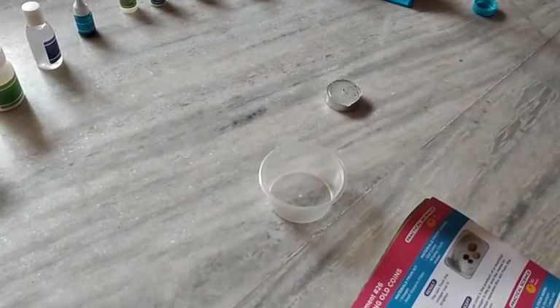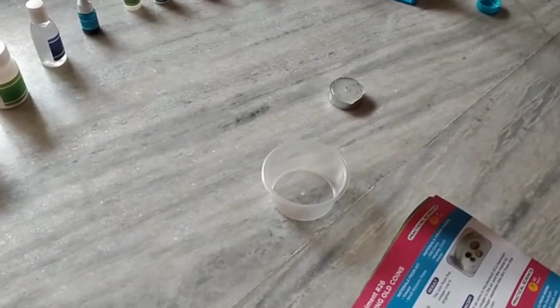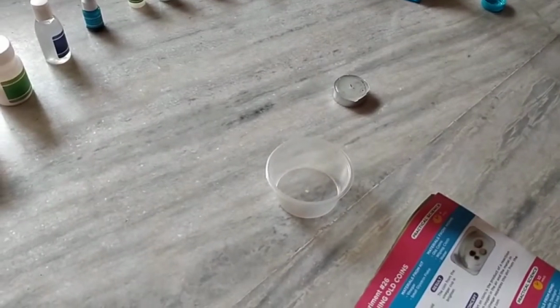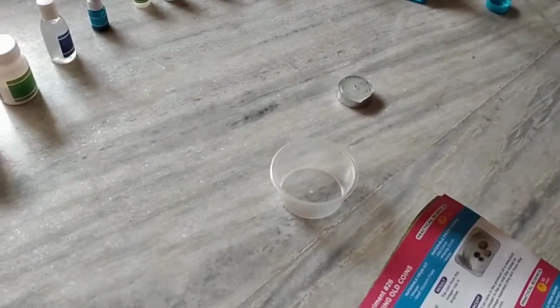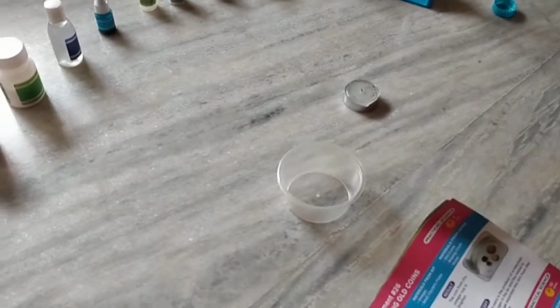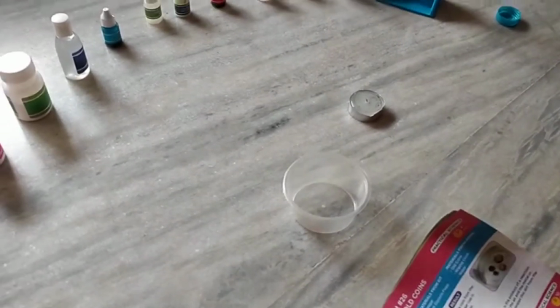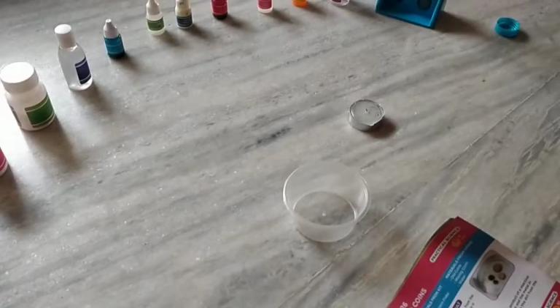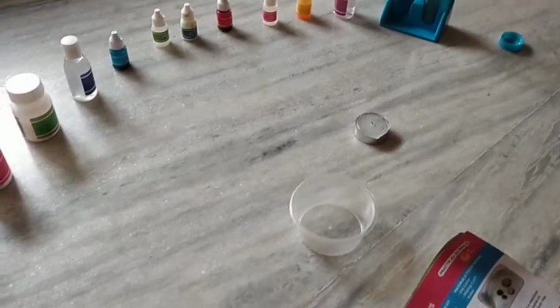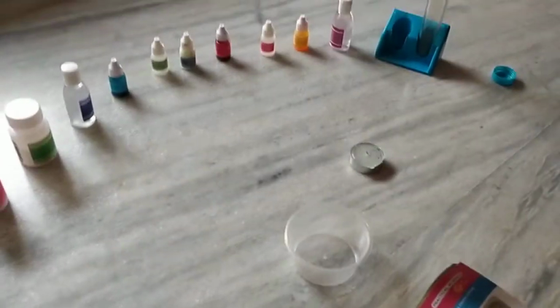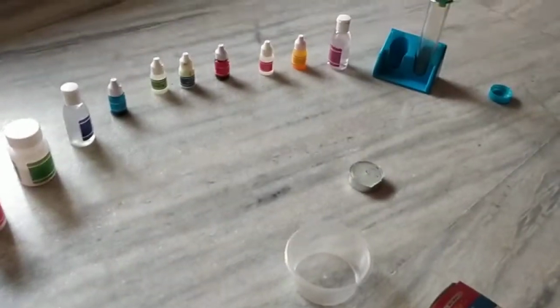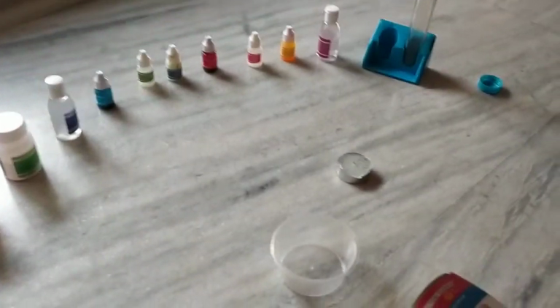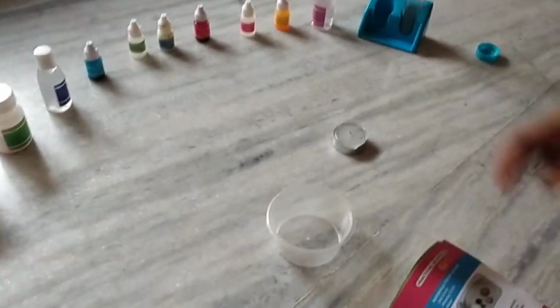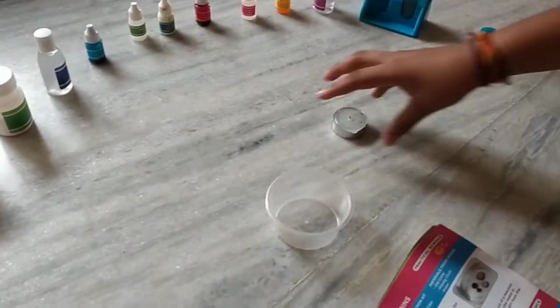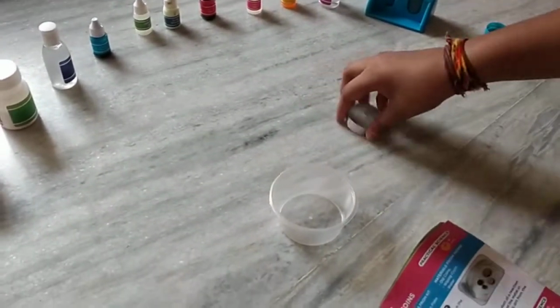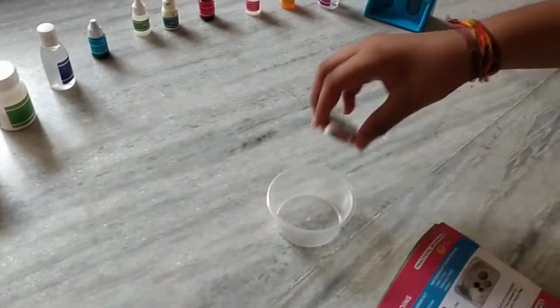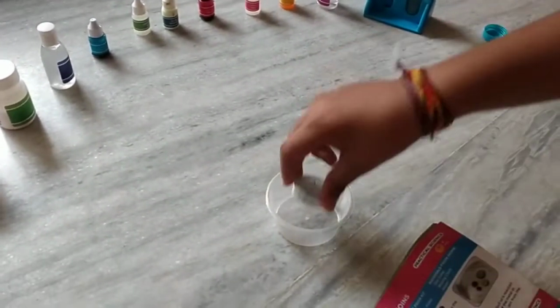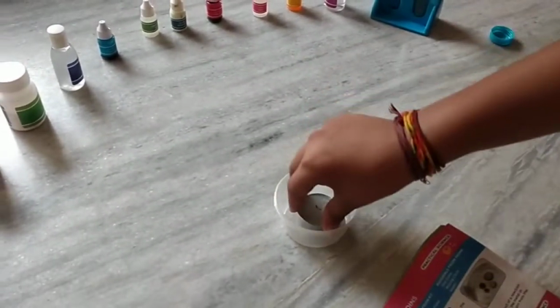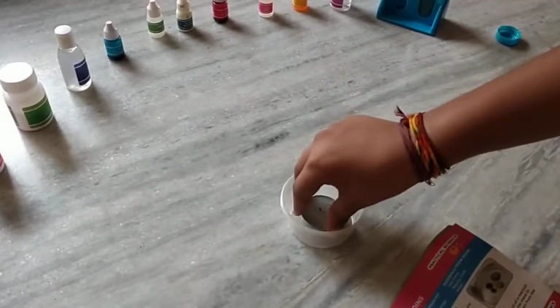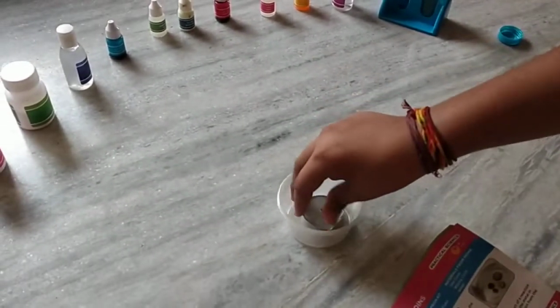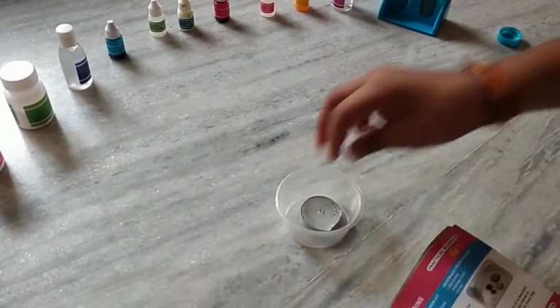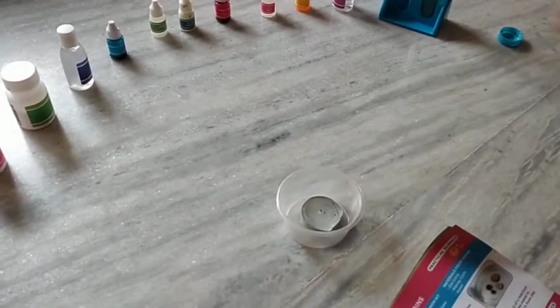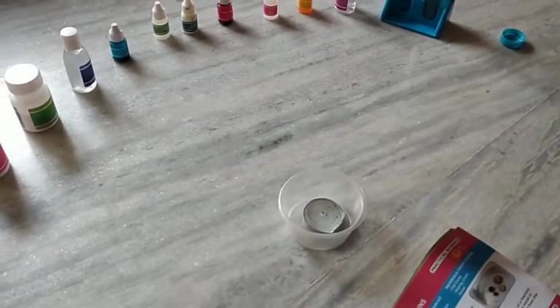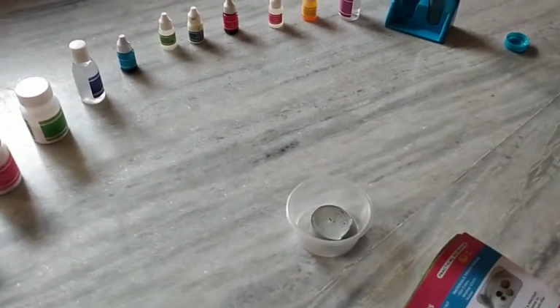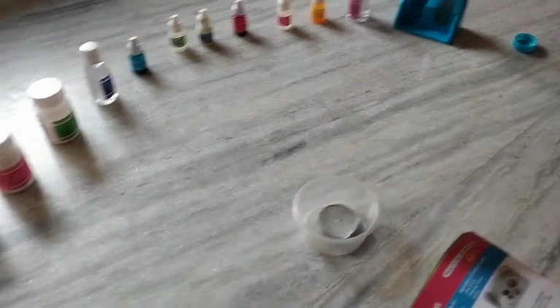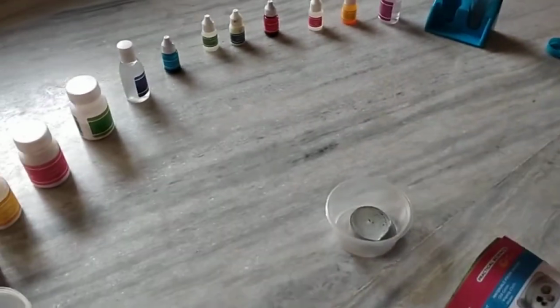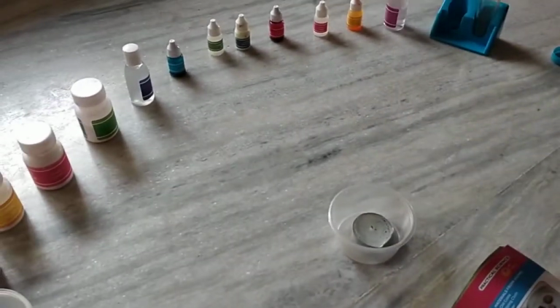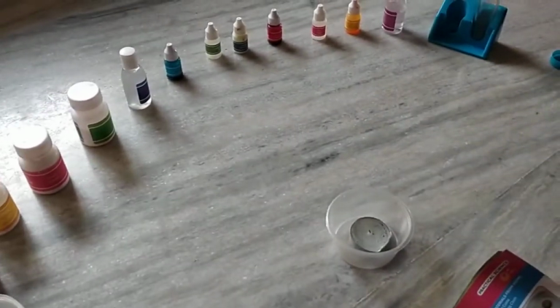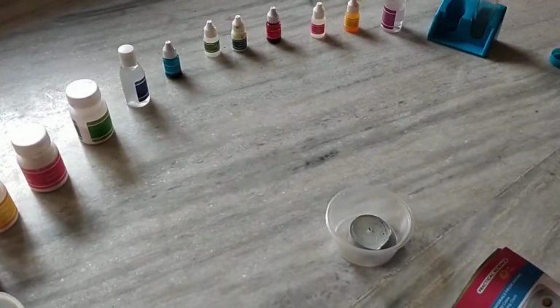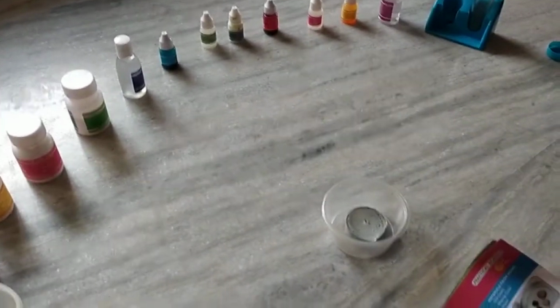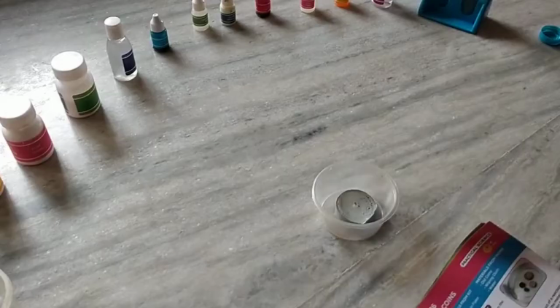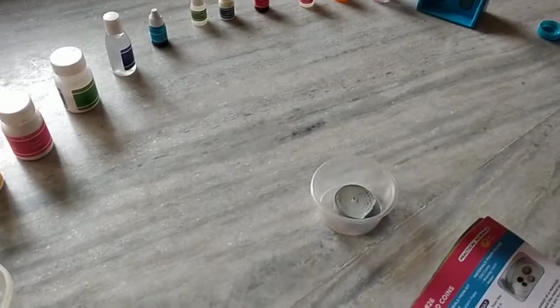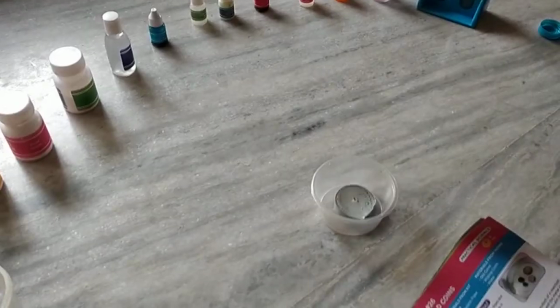Step 1. Place the candle in the middle of the cup. Now we are set.